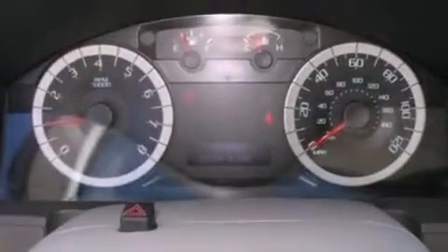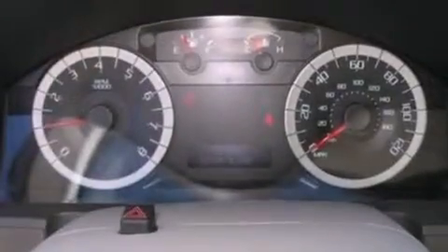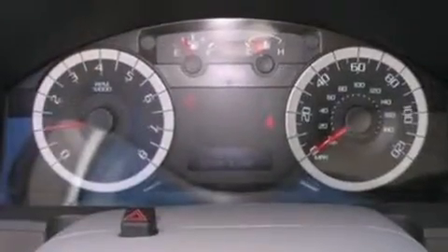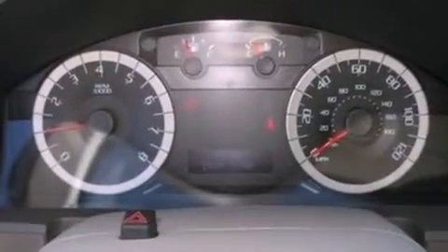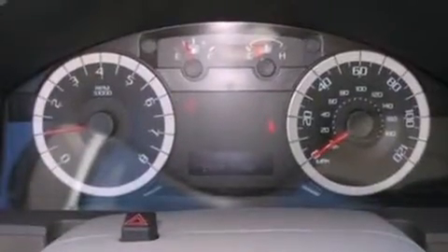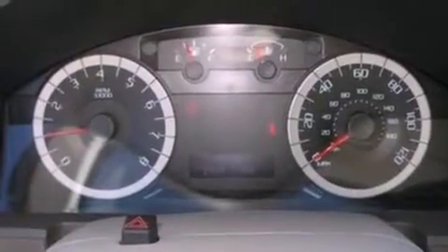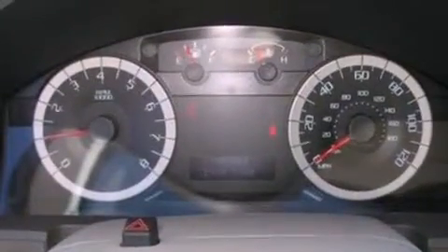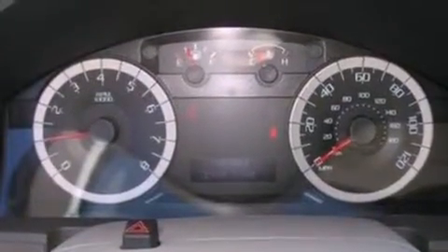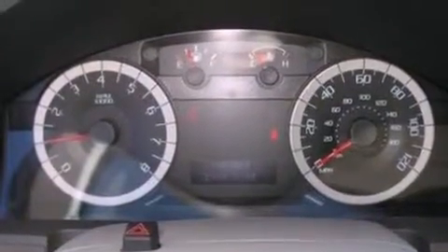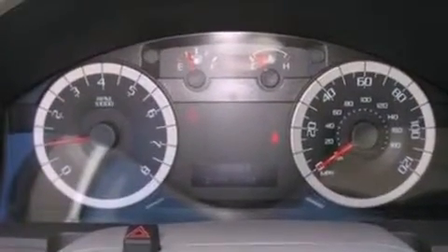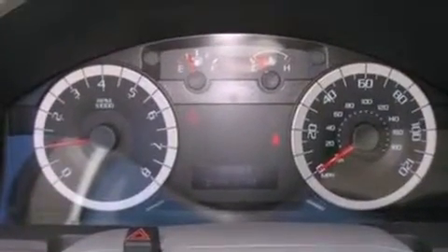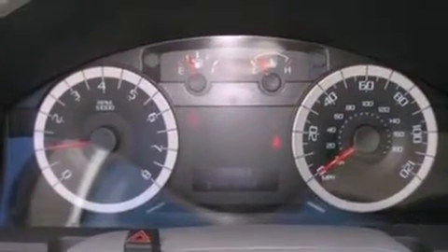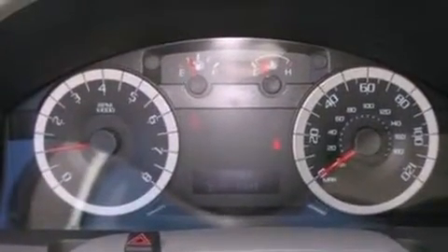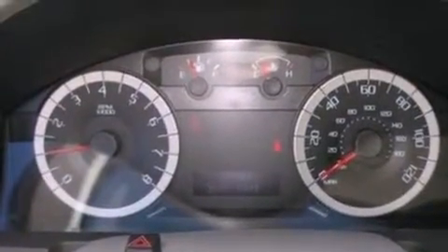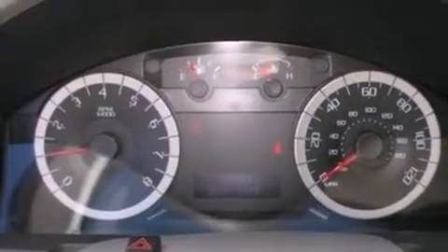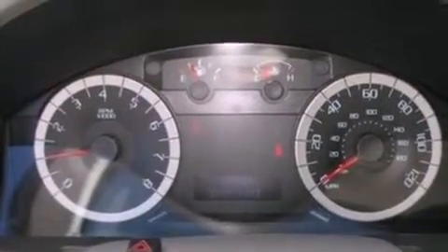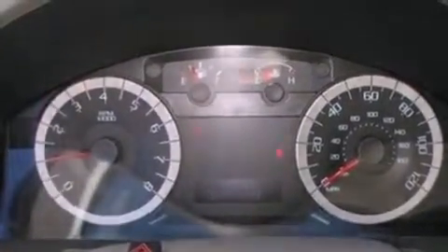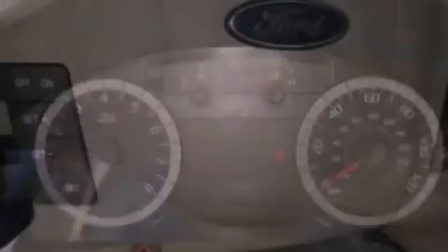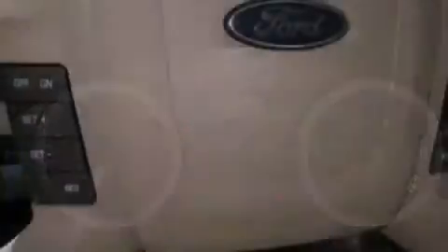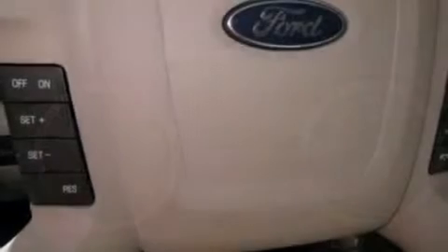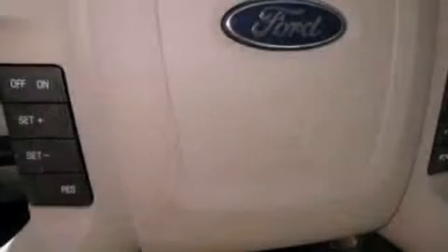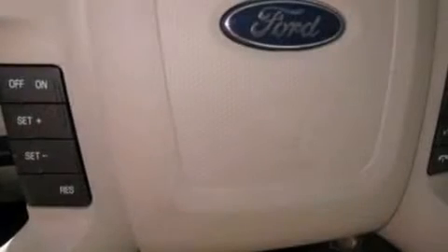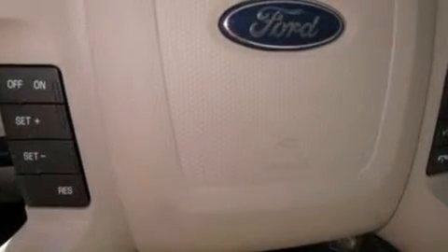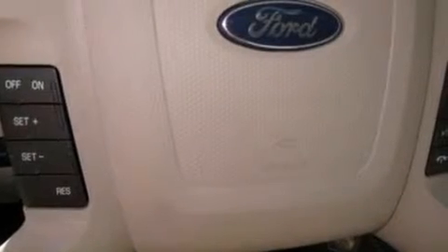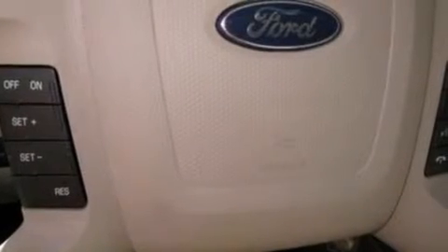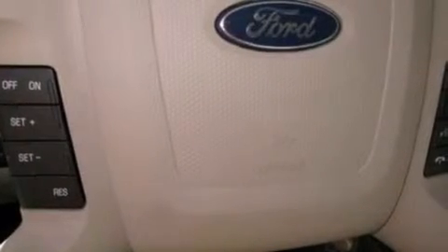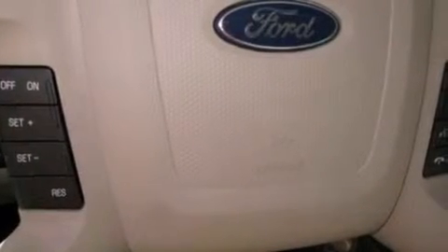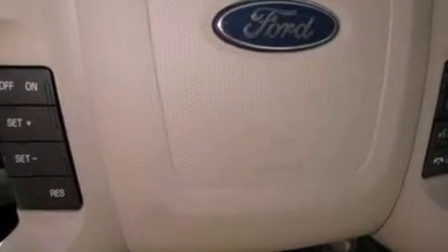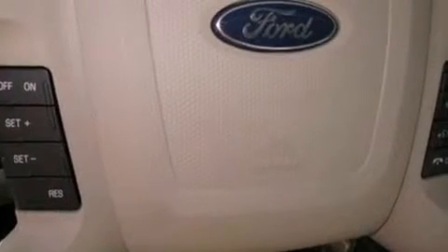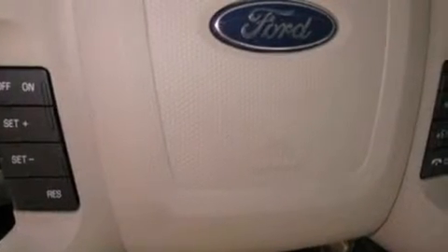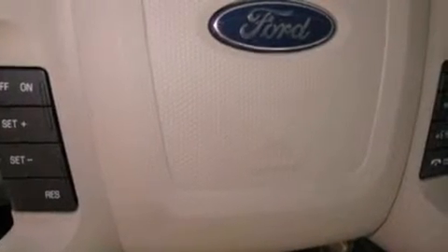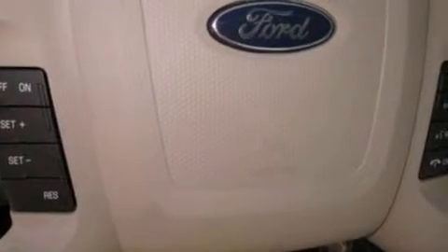Front fog lights, dusk-sensing headlights, an anti-lock braking system, side curtain airbags, and roof rails.